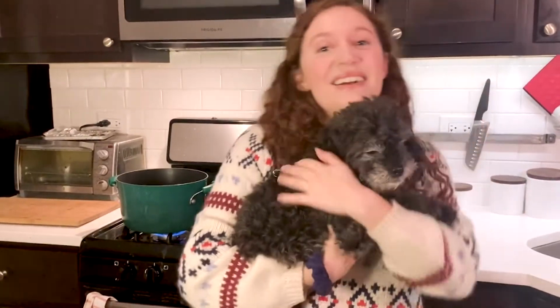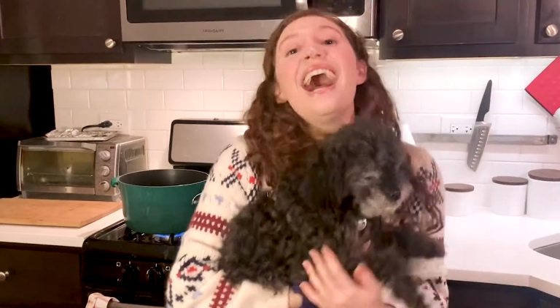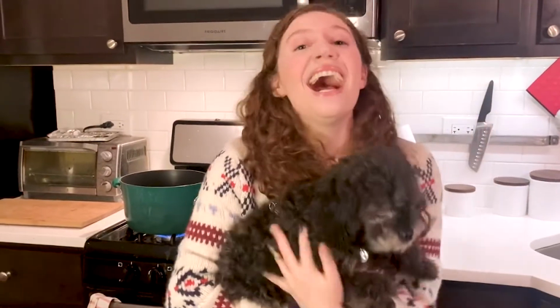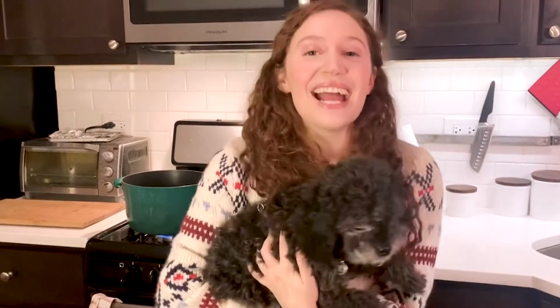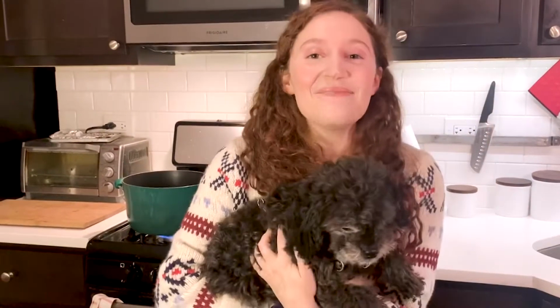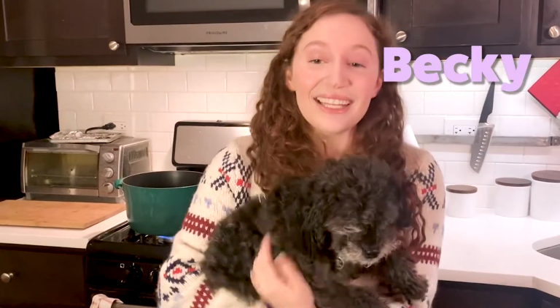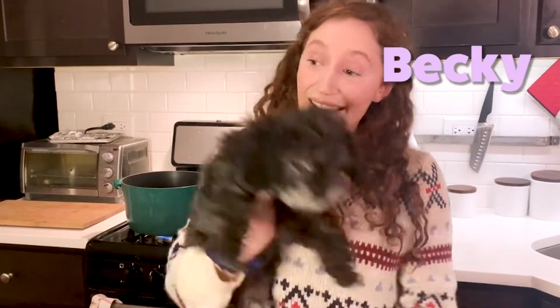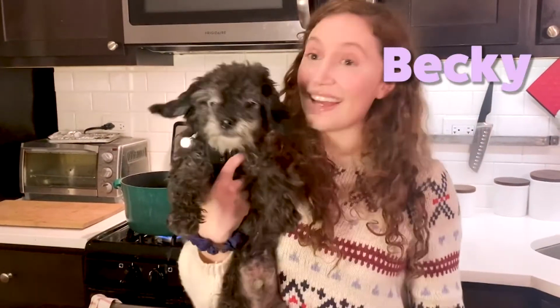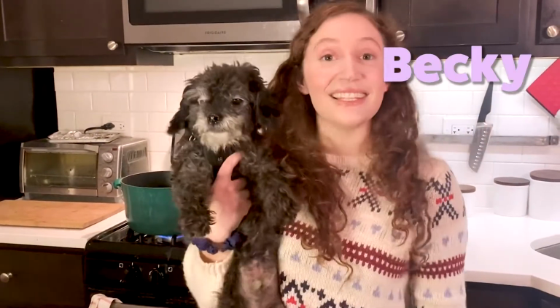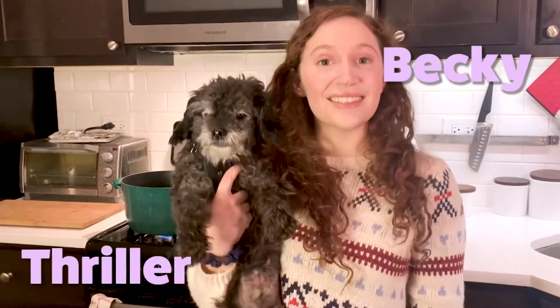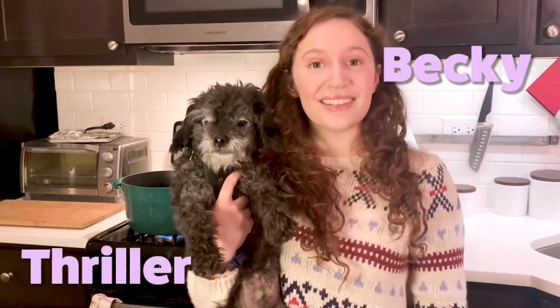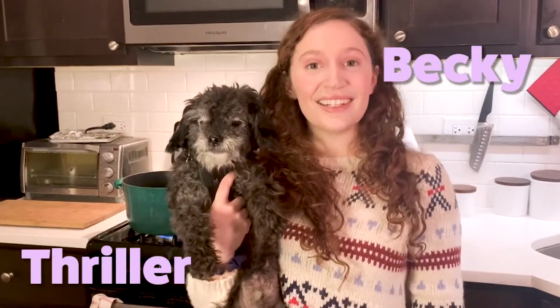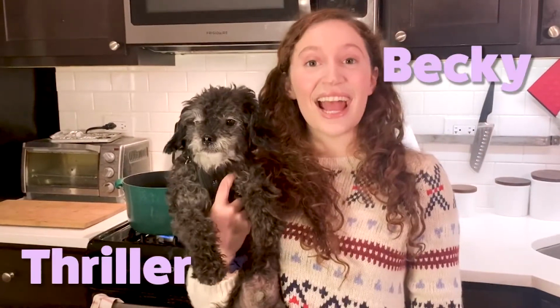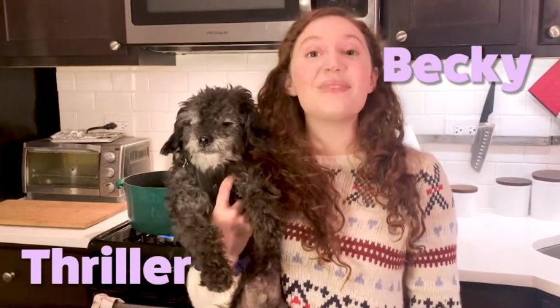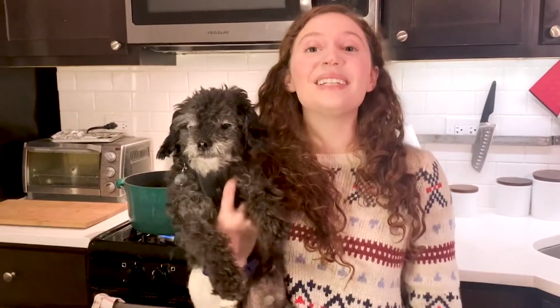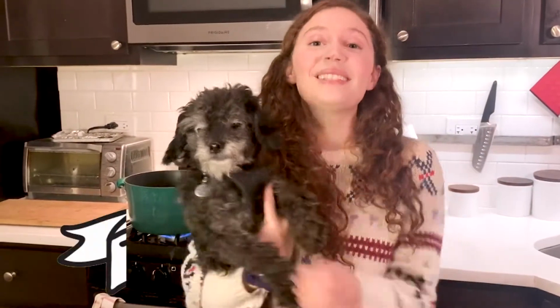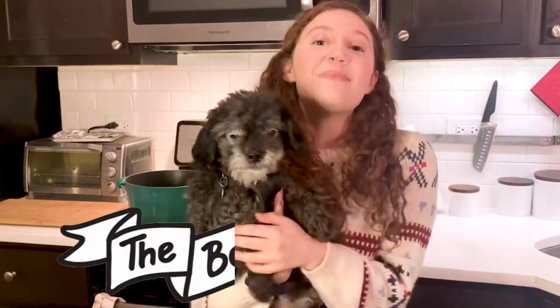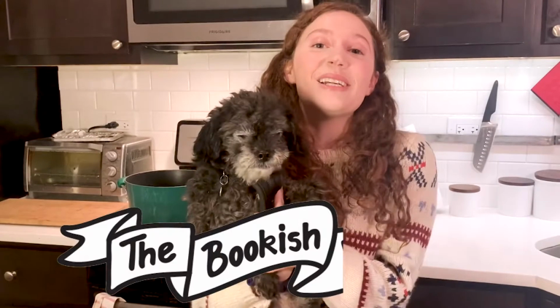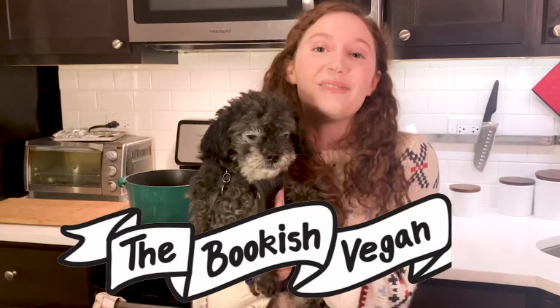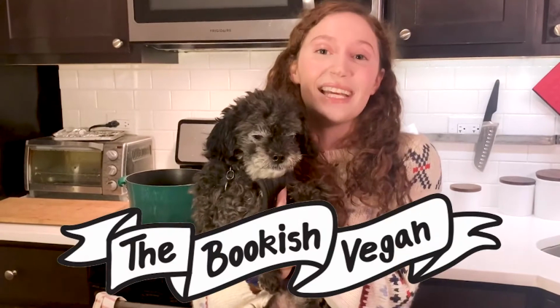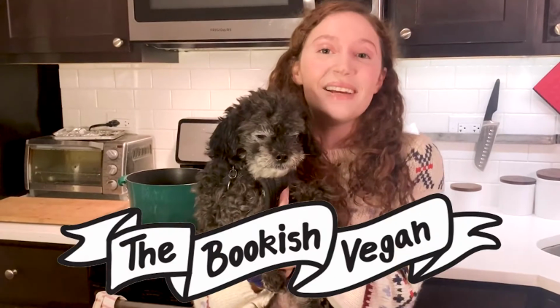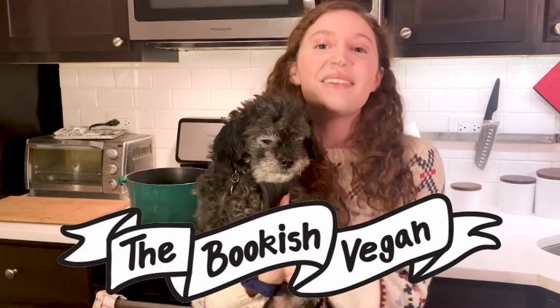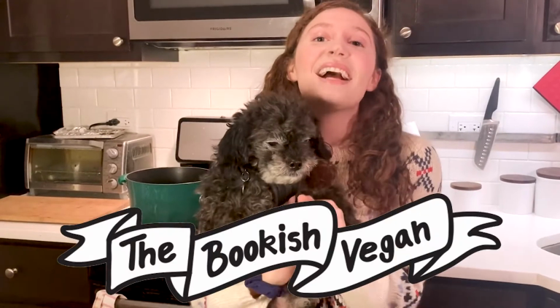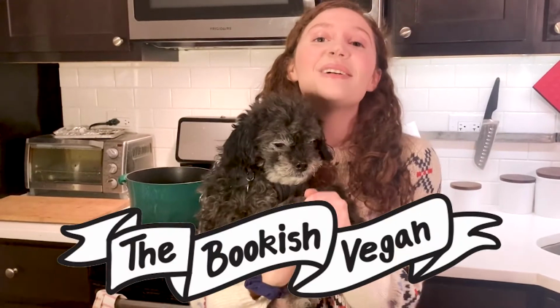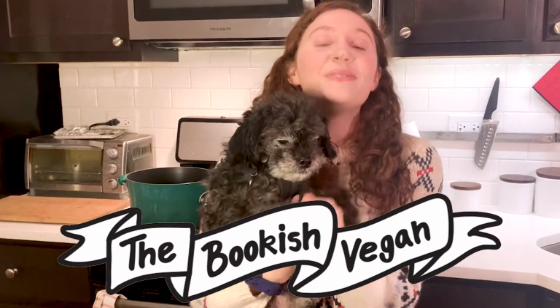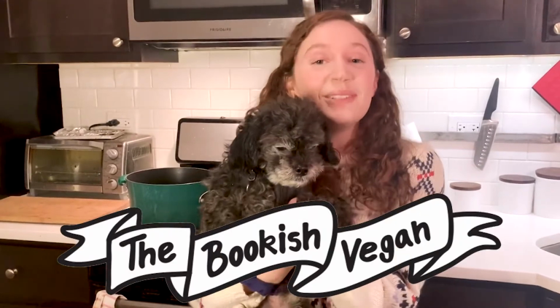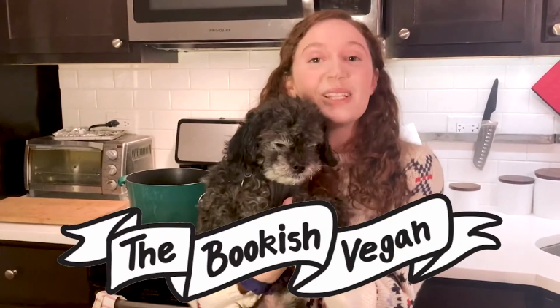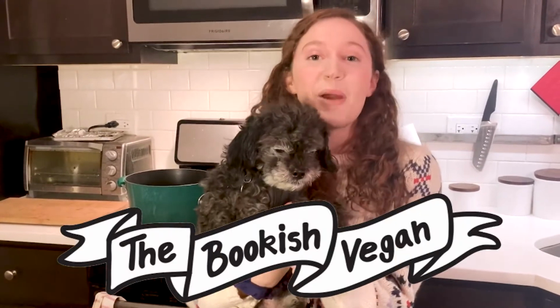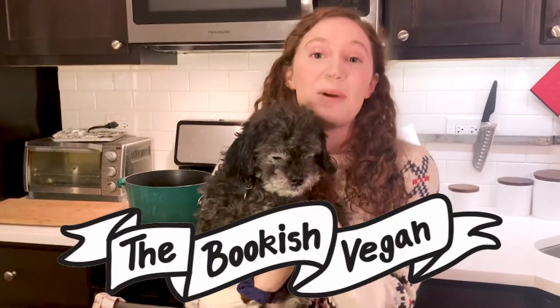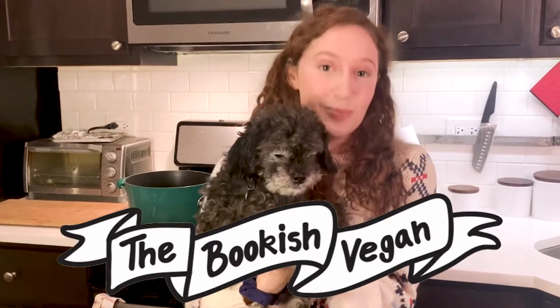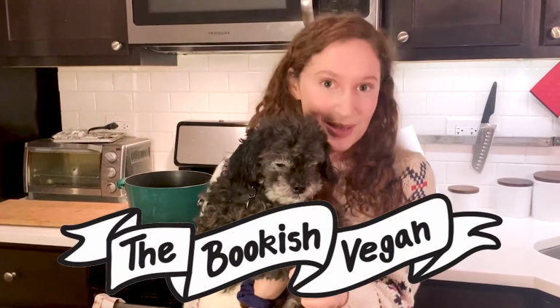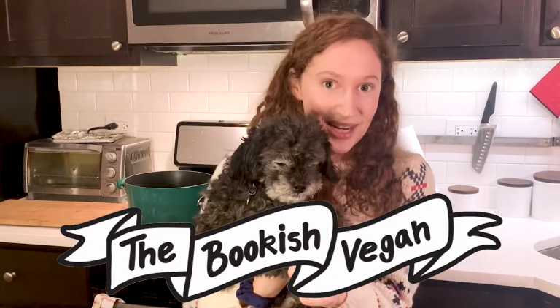Hi, I'm Becky, and this is Thriller, and welcome to The Bookish Vegan, where I cook food inspired by the books I'm reading.